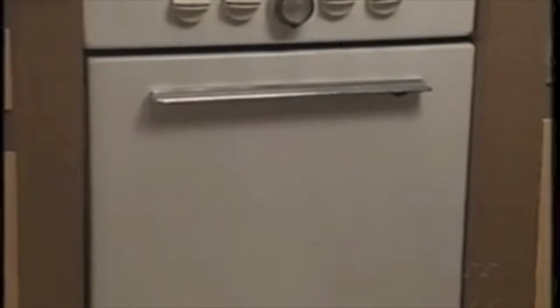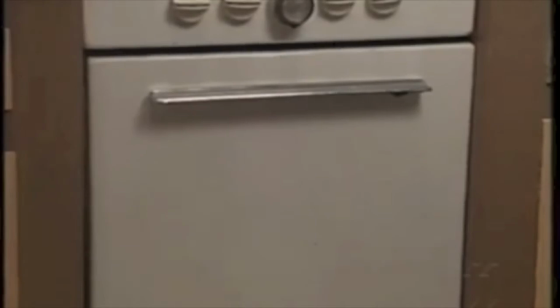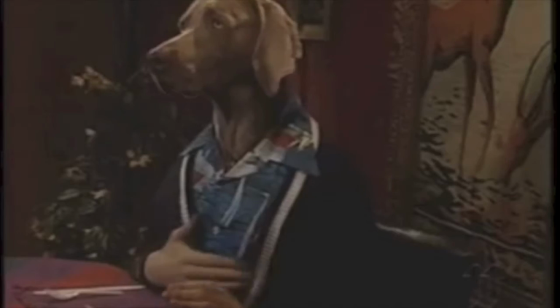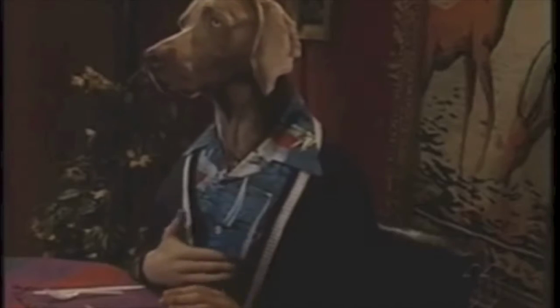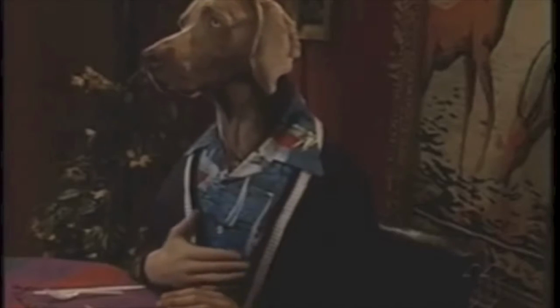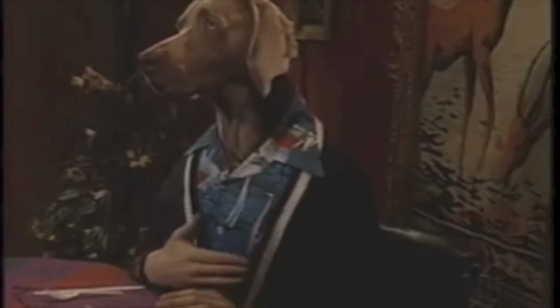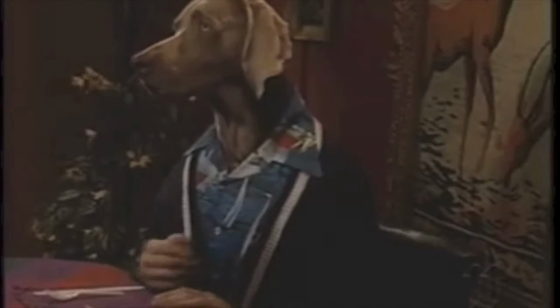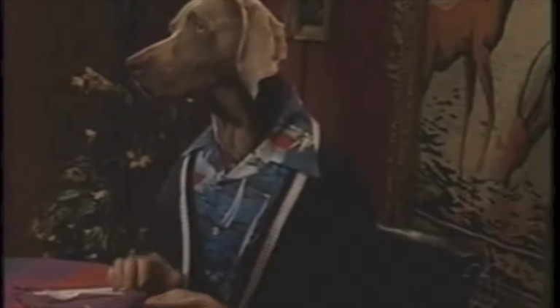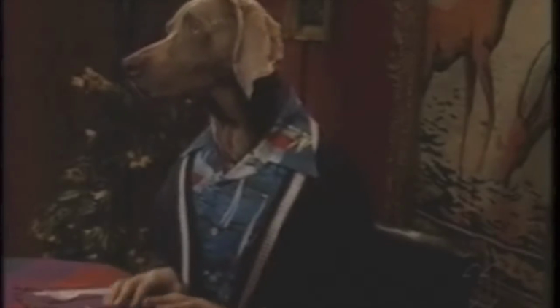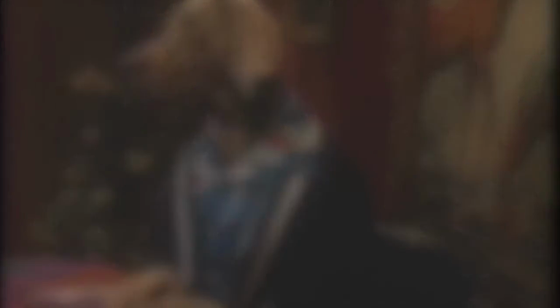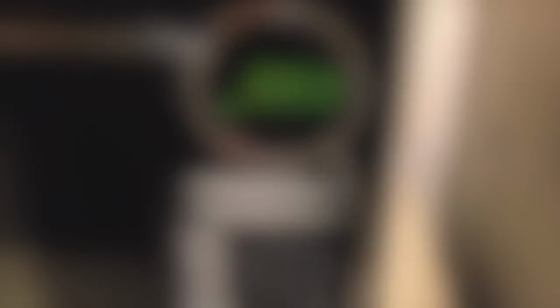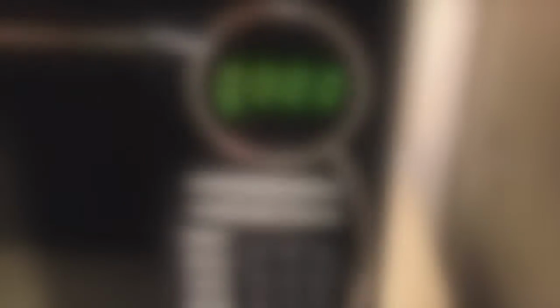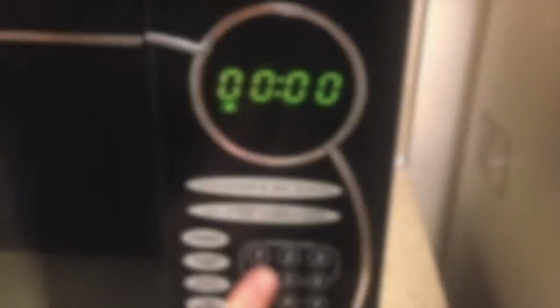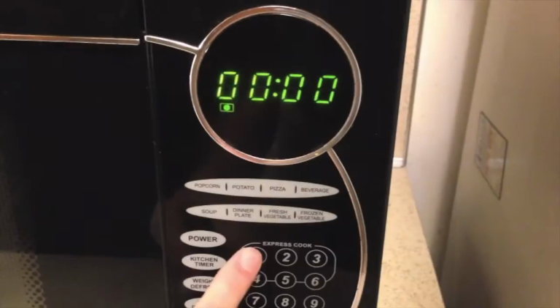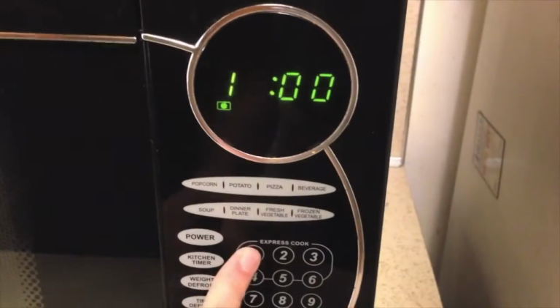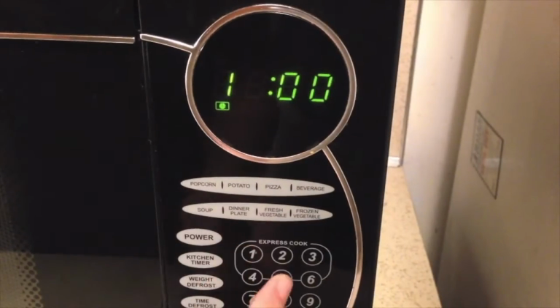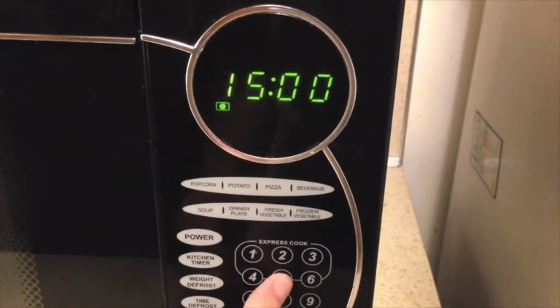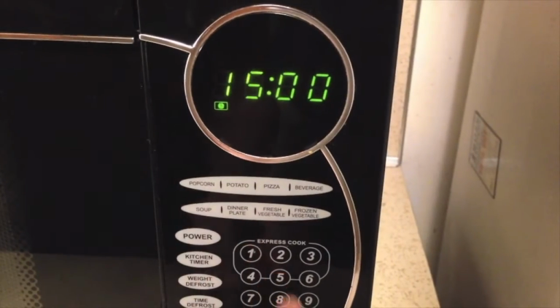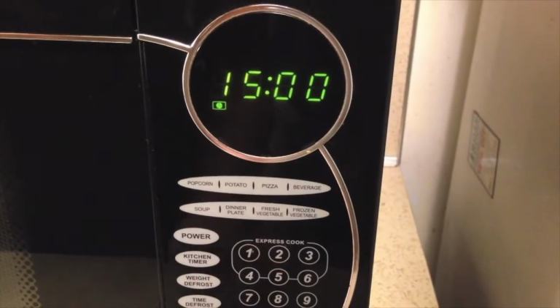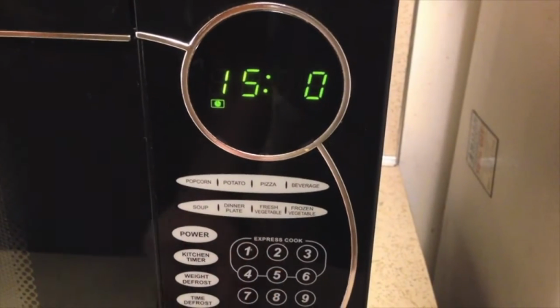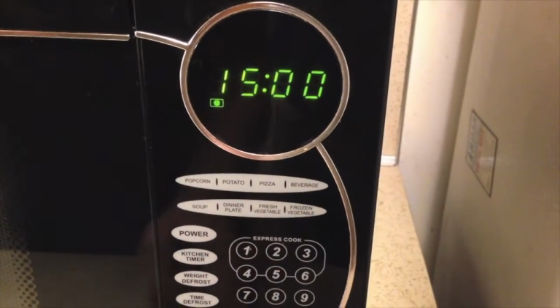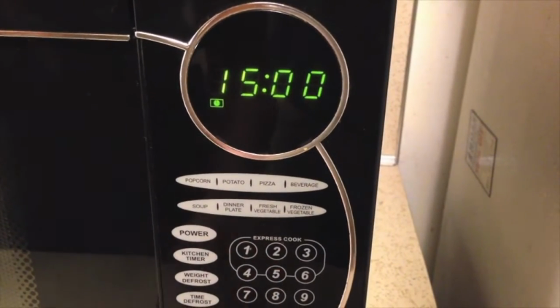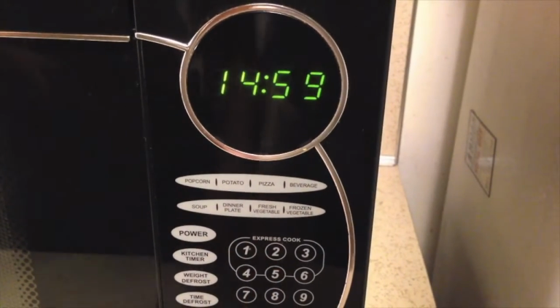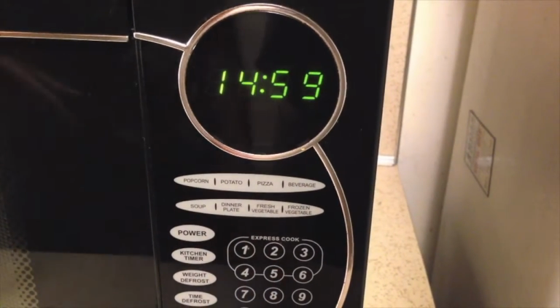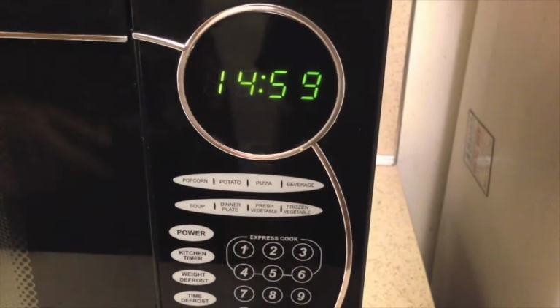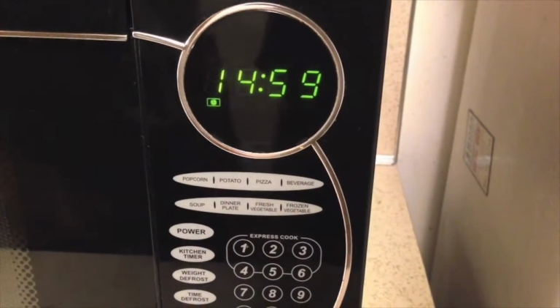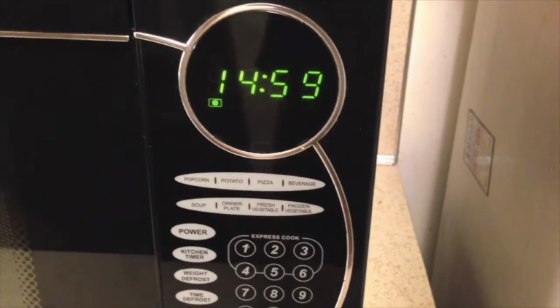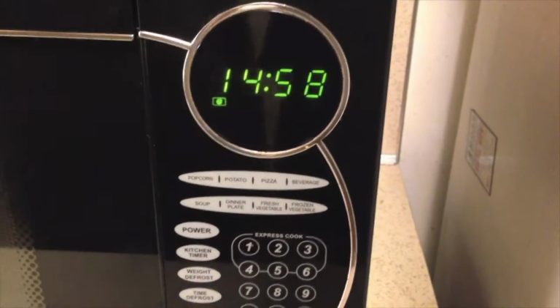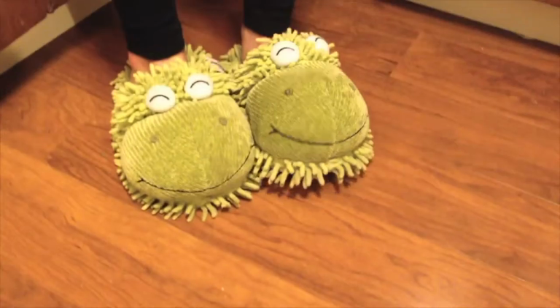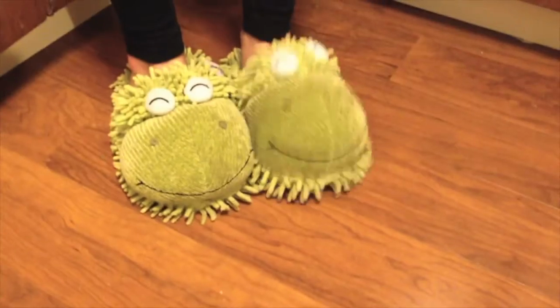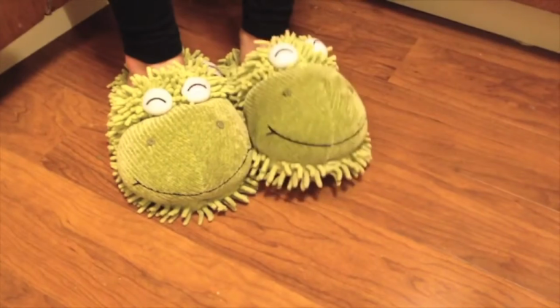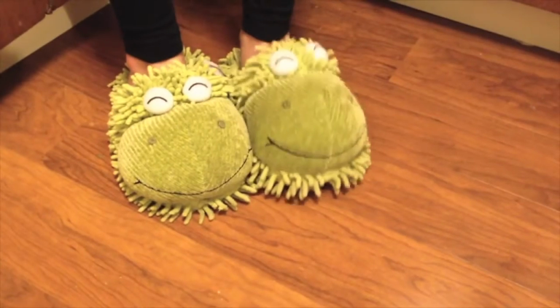40 minutes? Nope — this bread bakes for only 15 to 18 minutes.